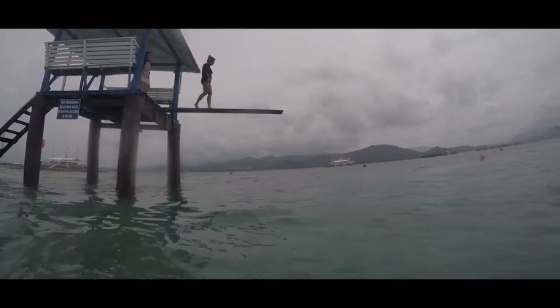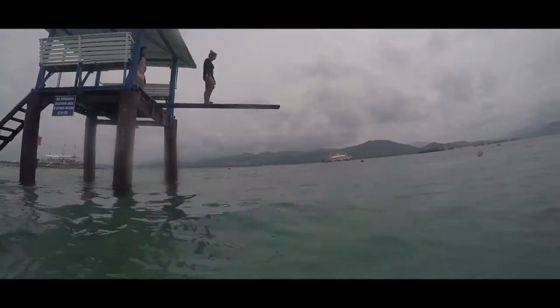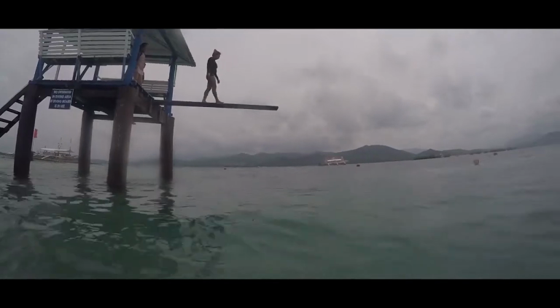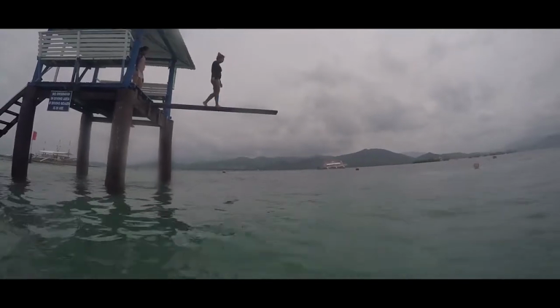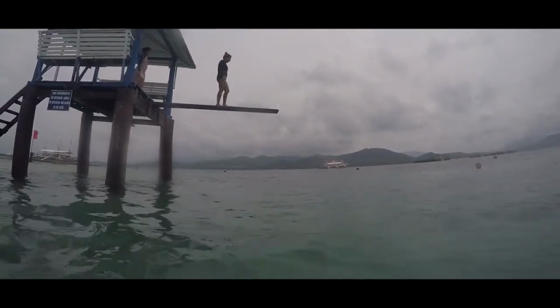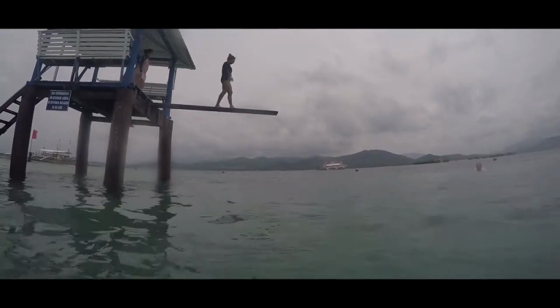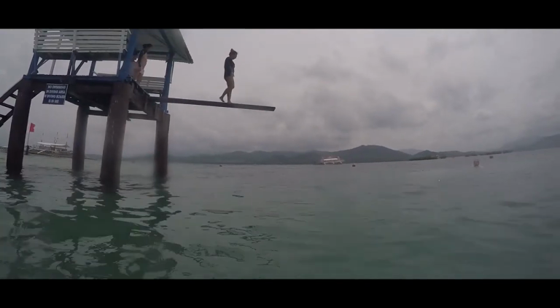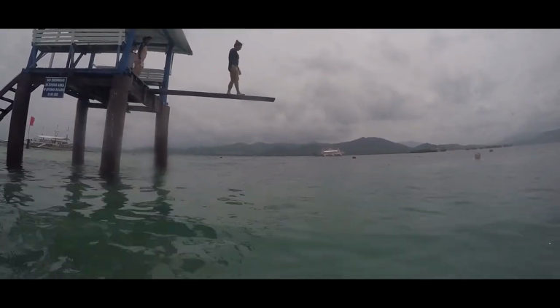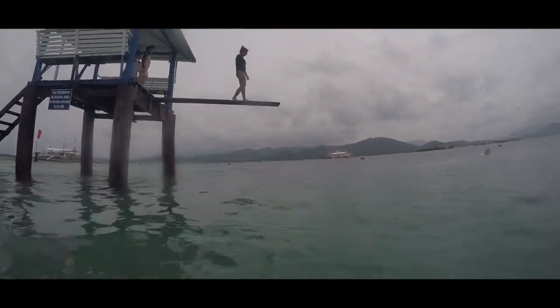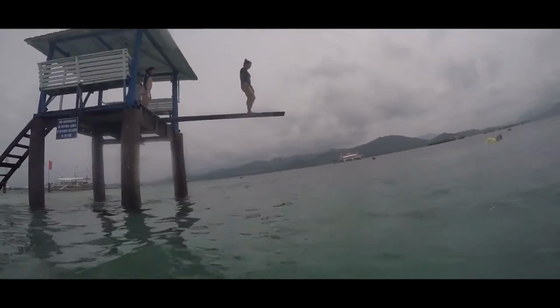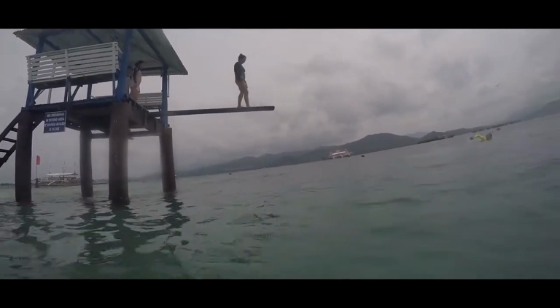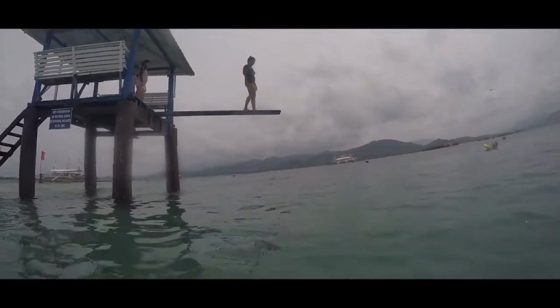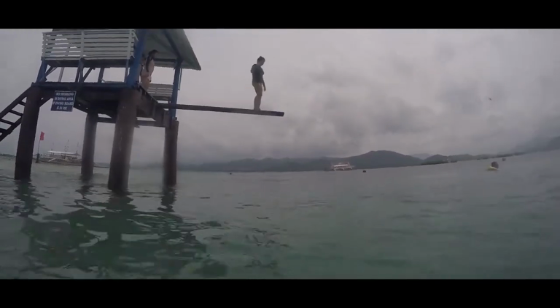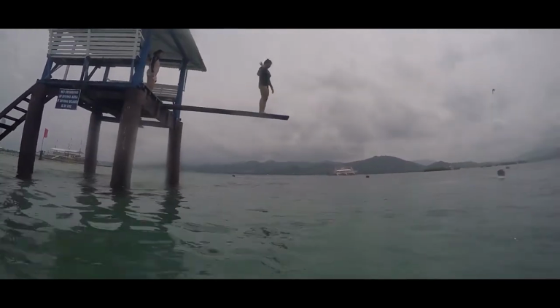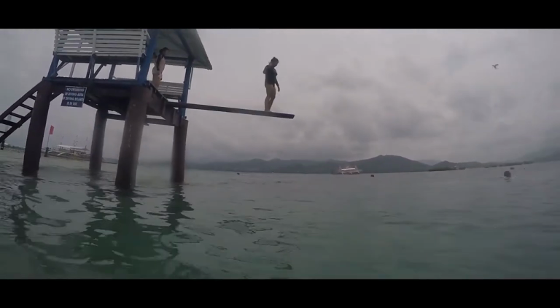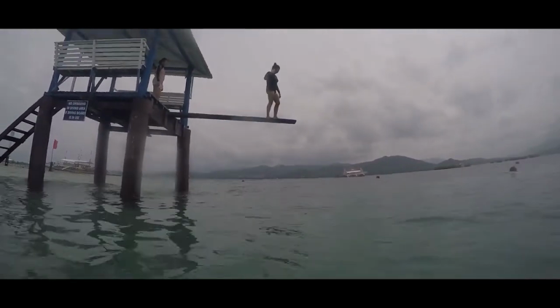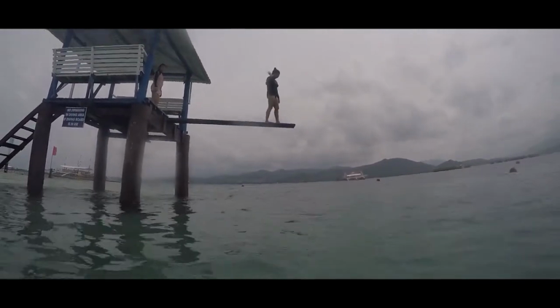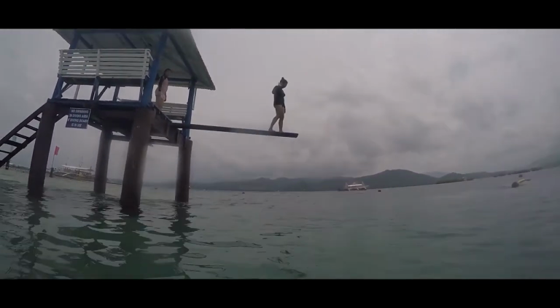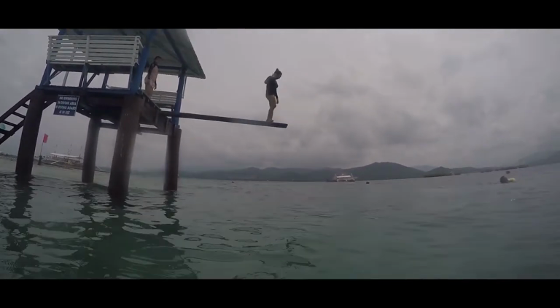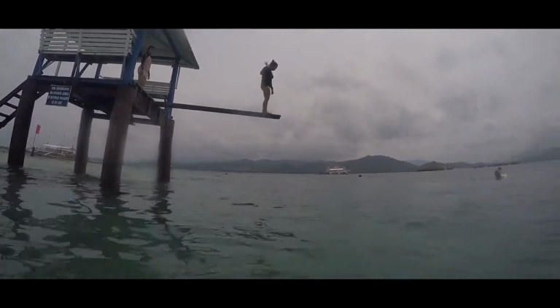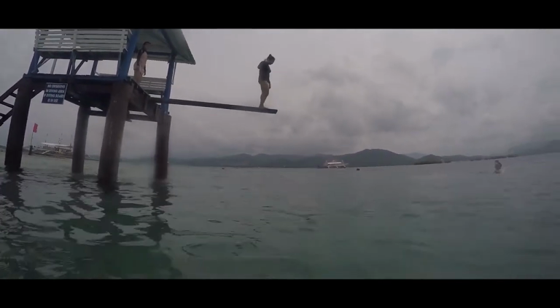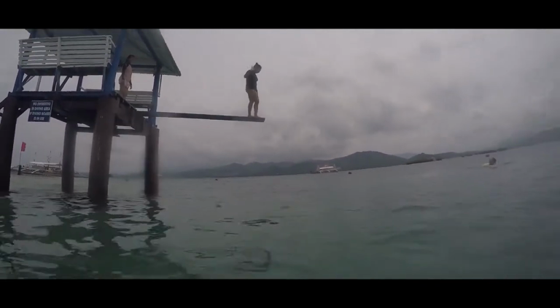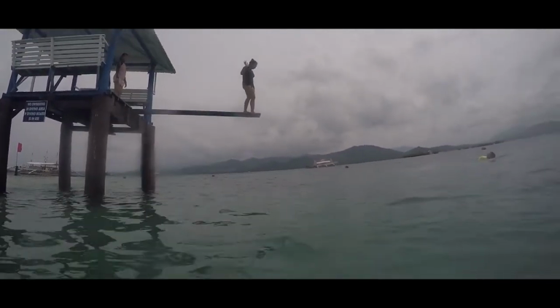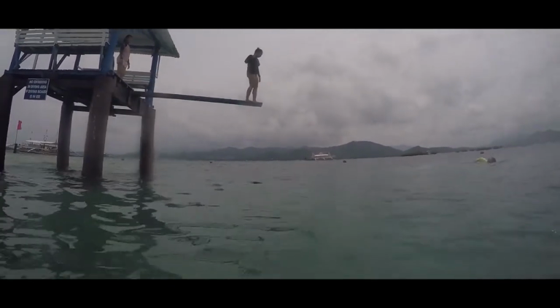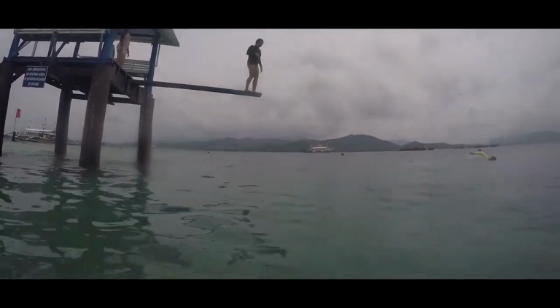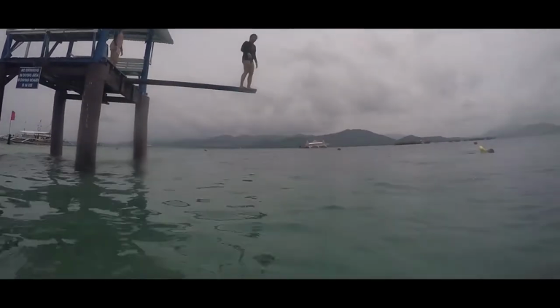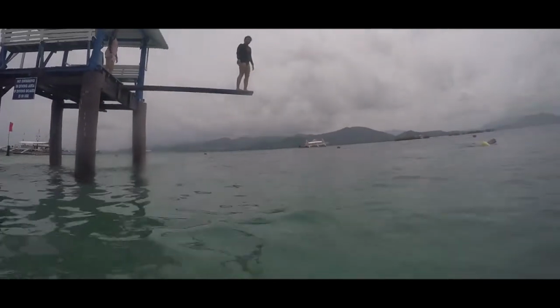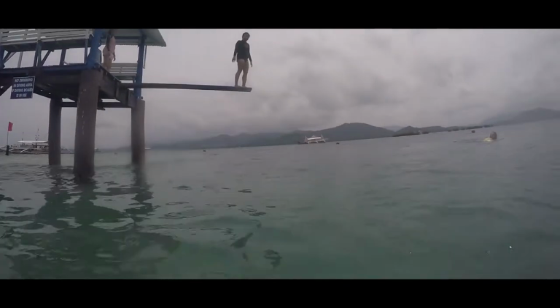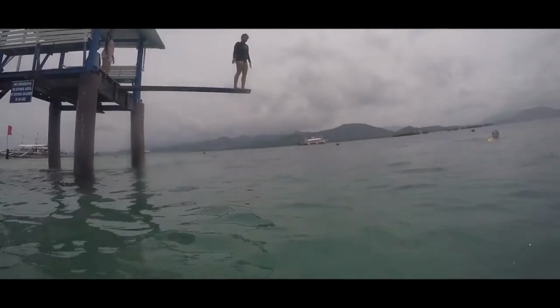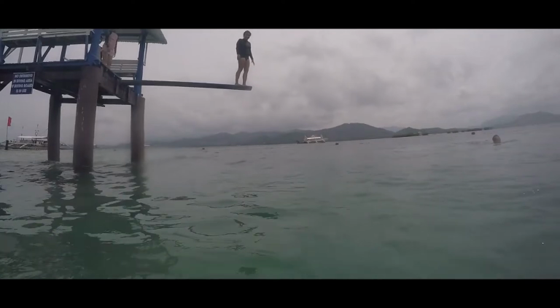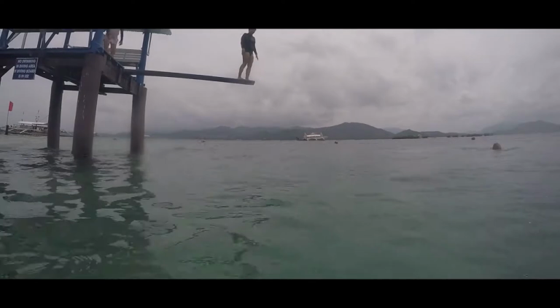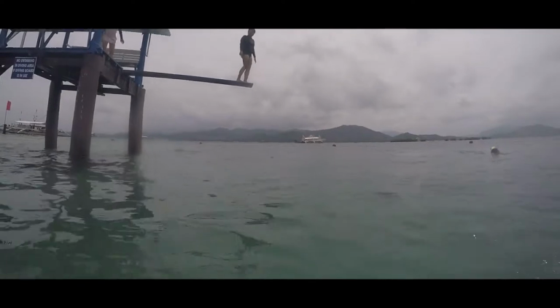Hi, this is VanVan. Today, I'm gonna show you the life beneath the sea.